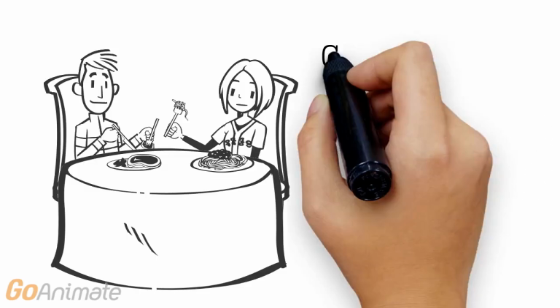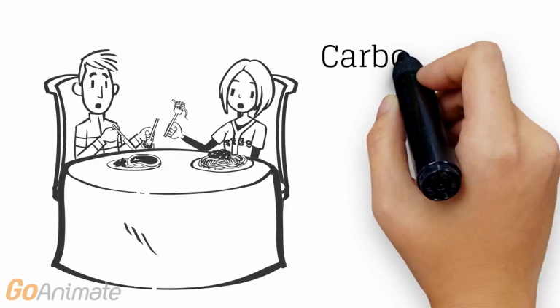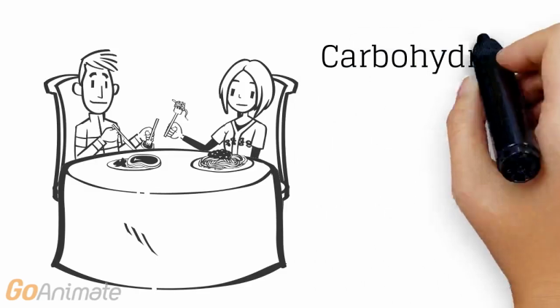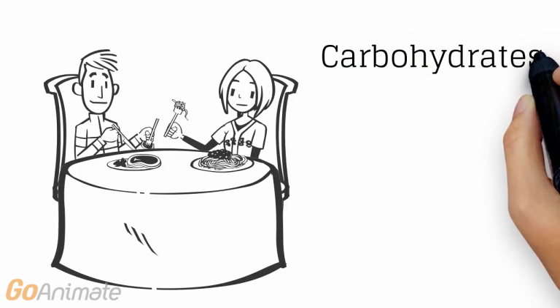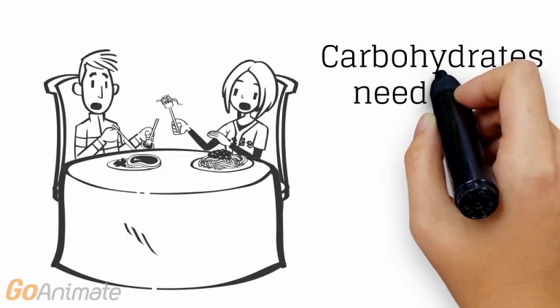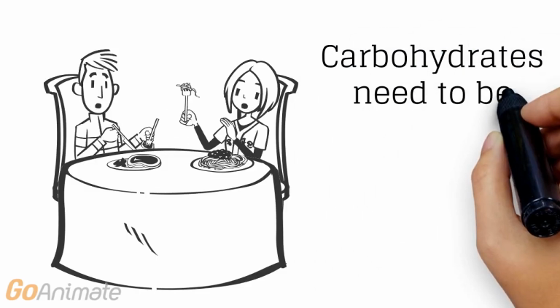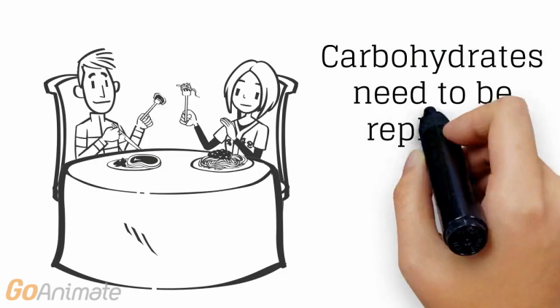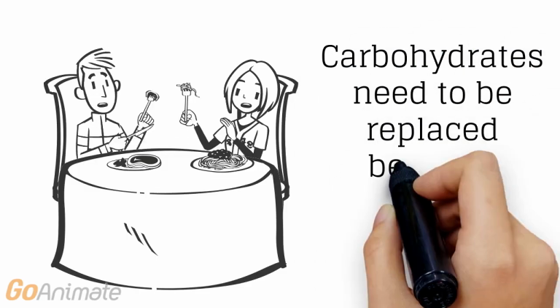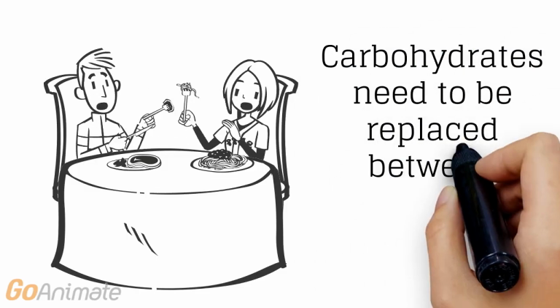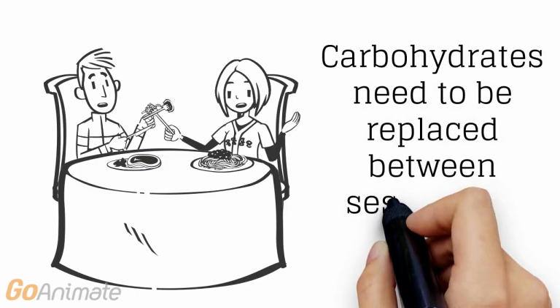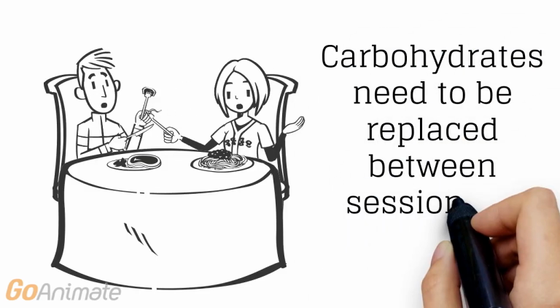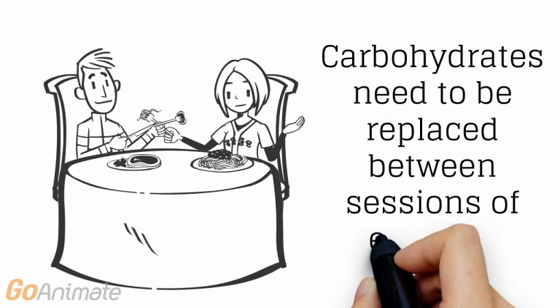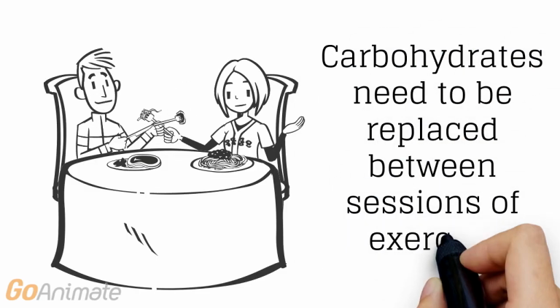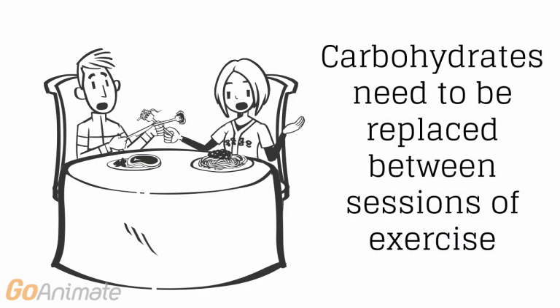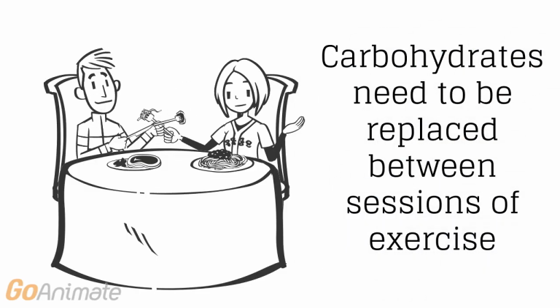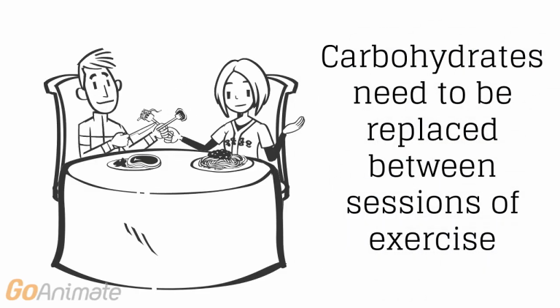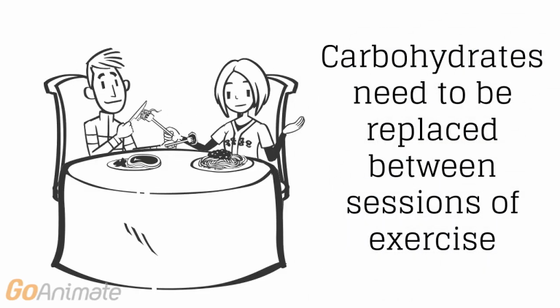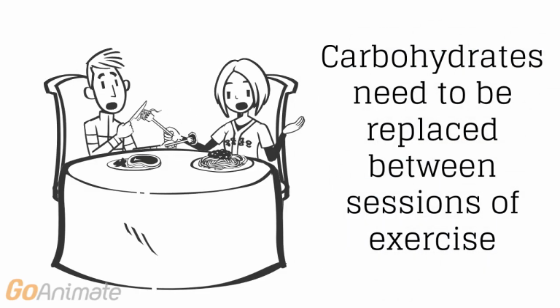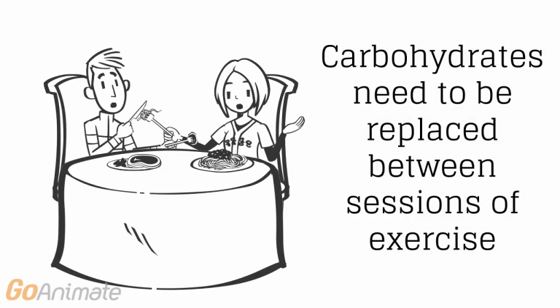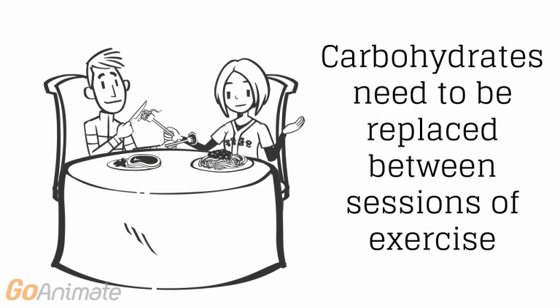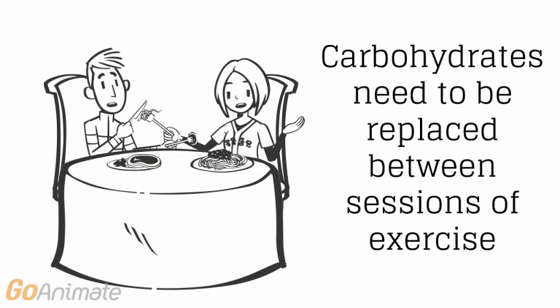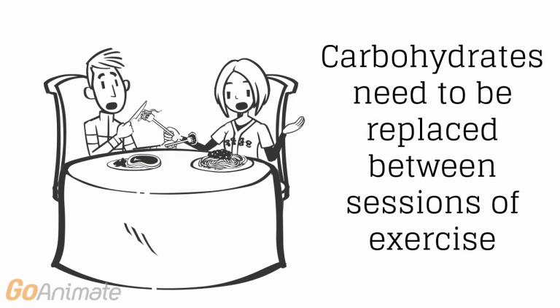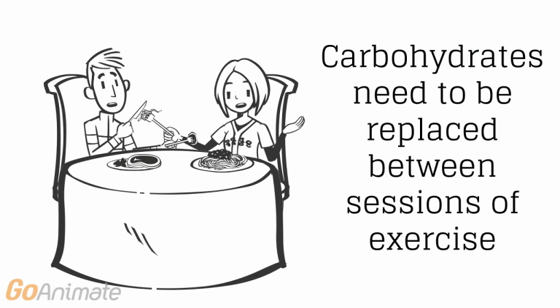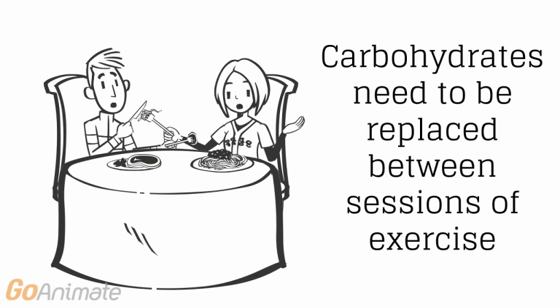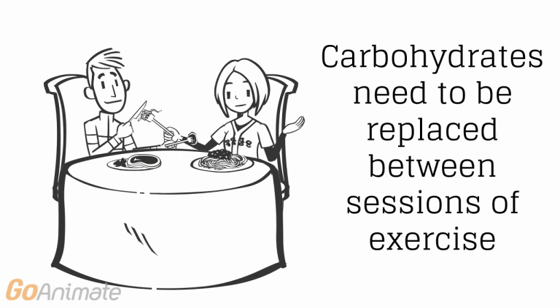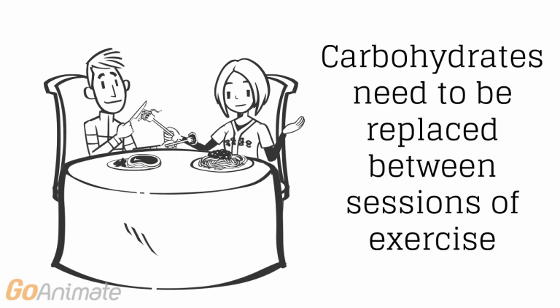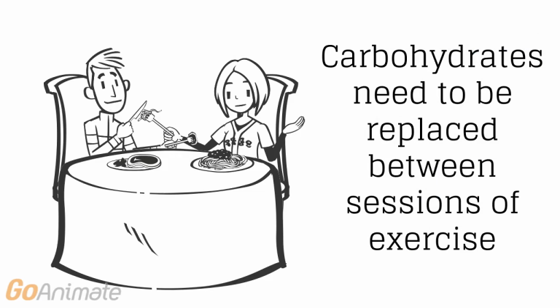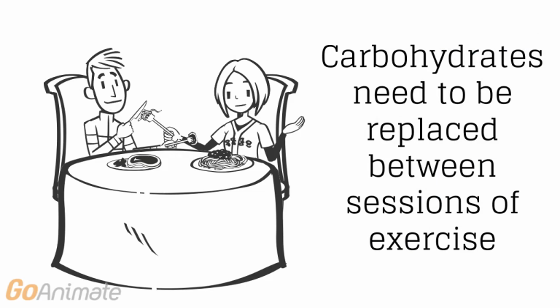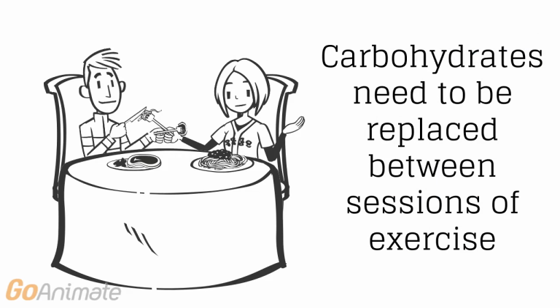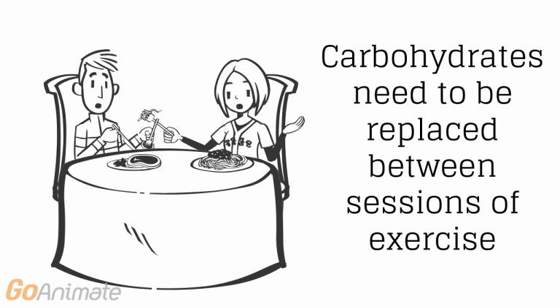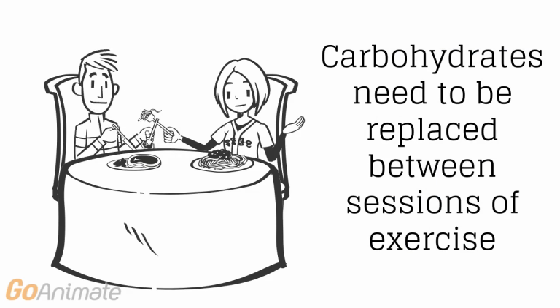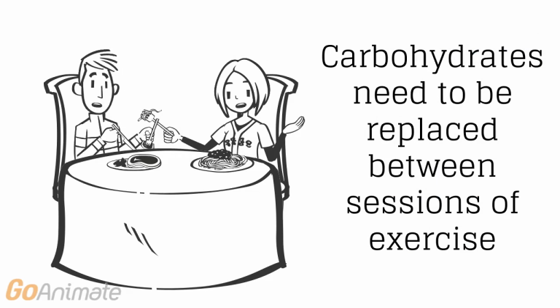Once glycogen stores are depleted, they need to be replaced before more strenuous exercise.